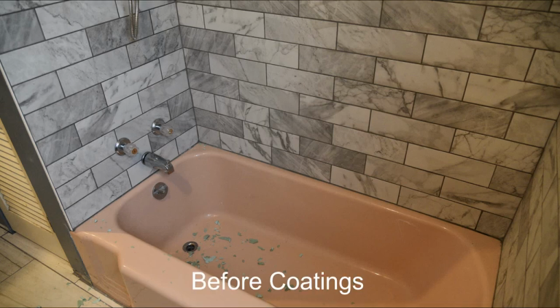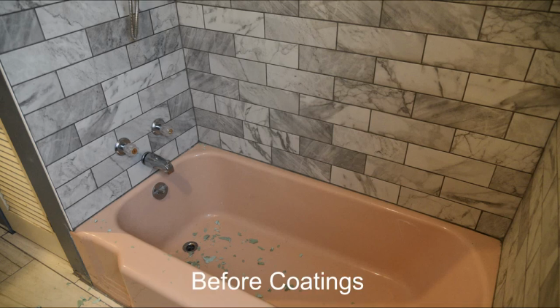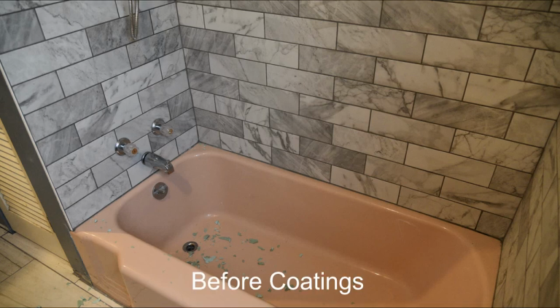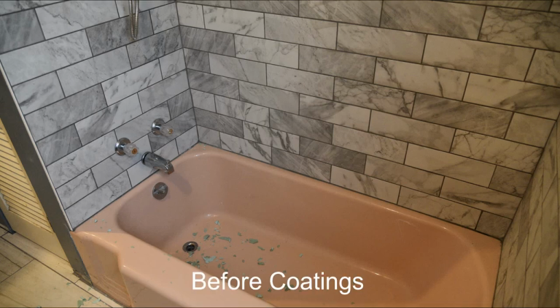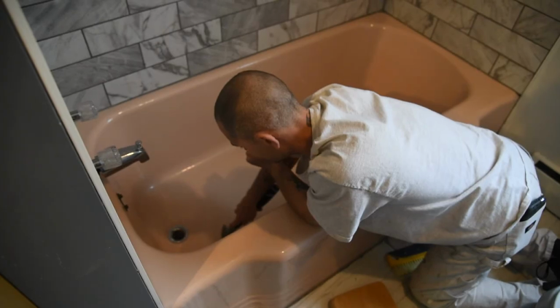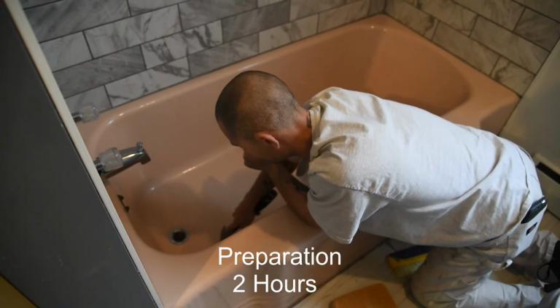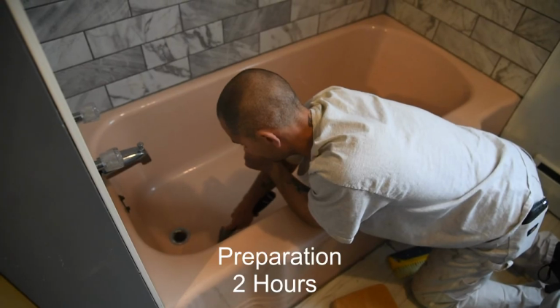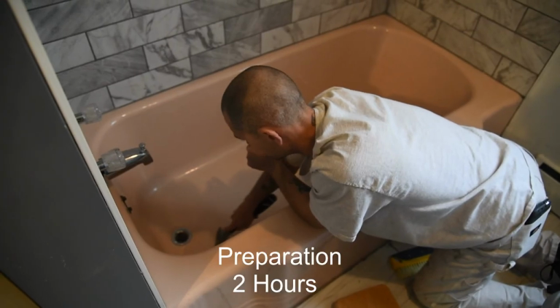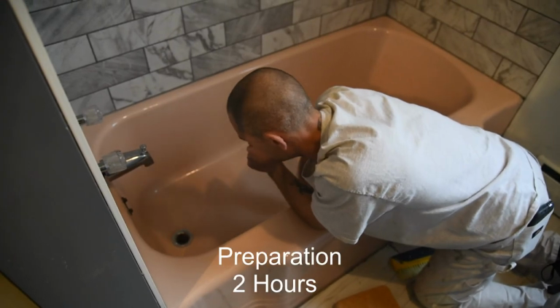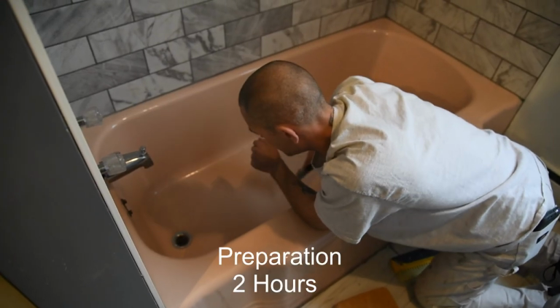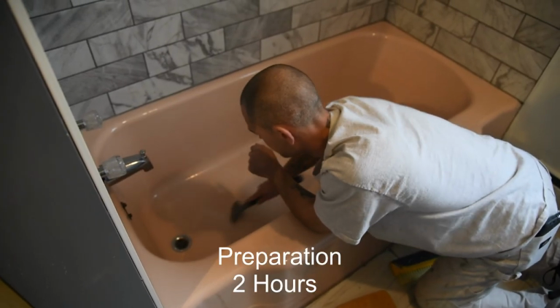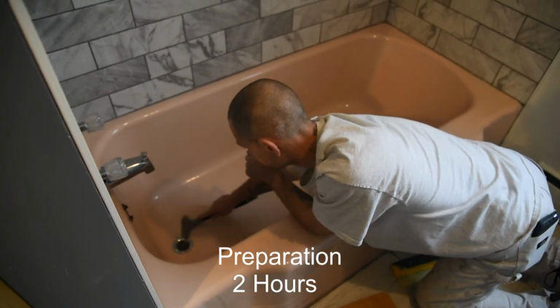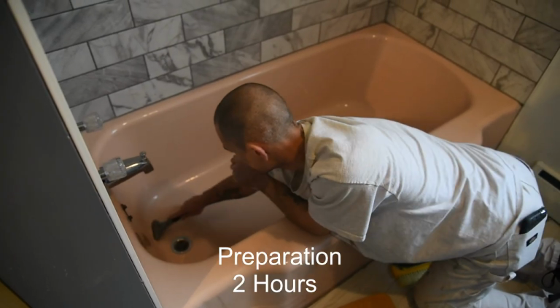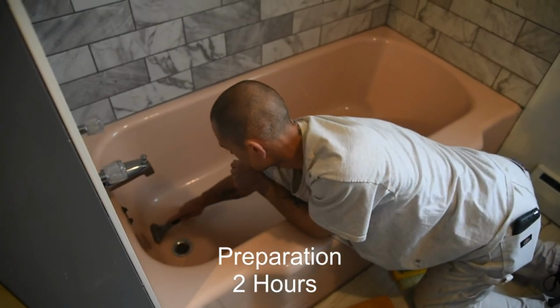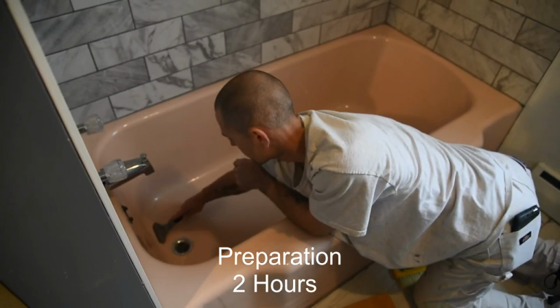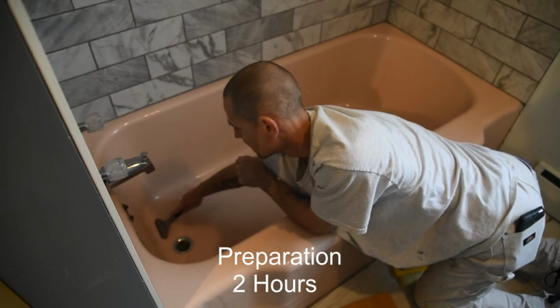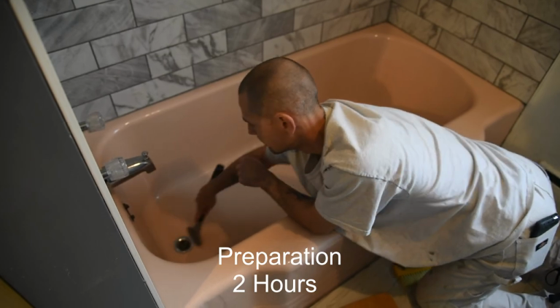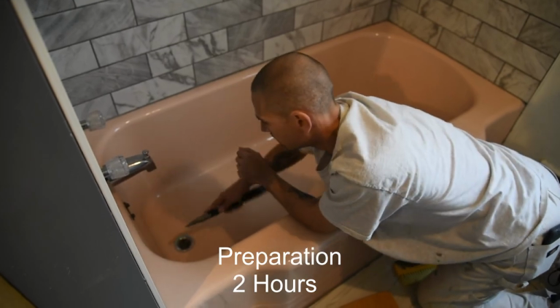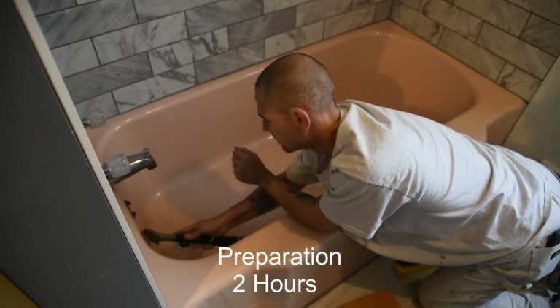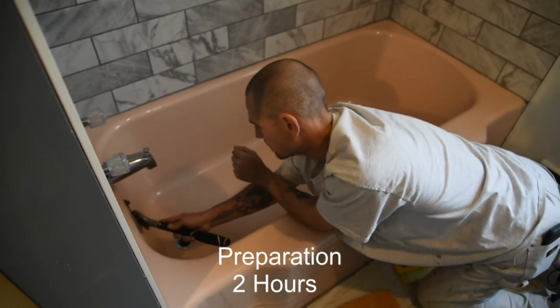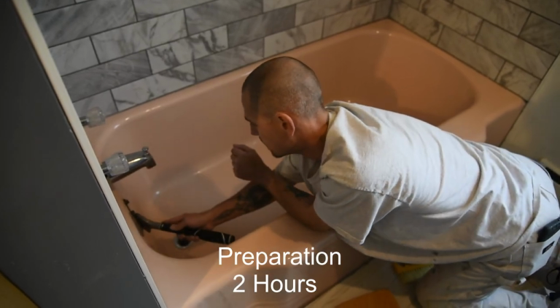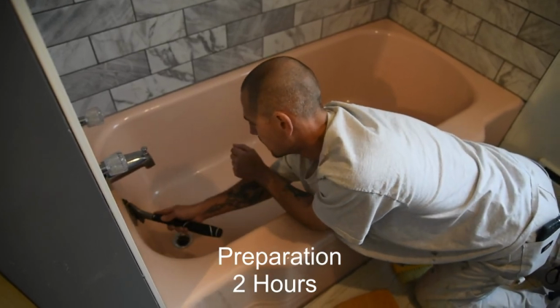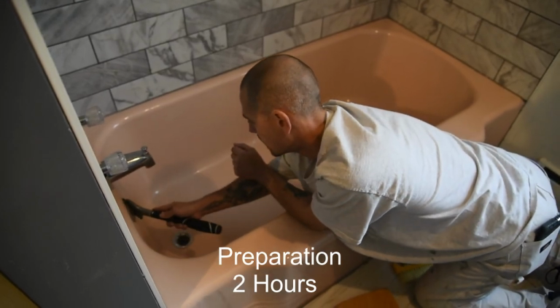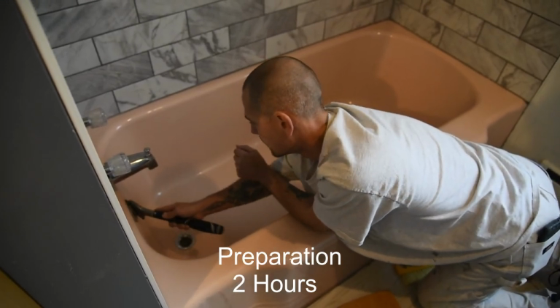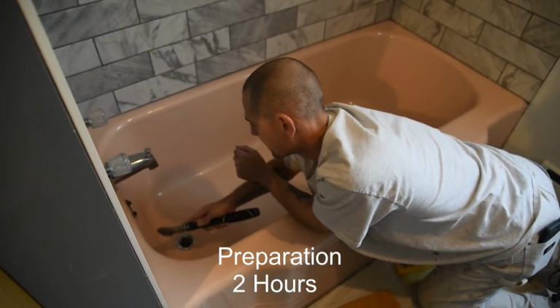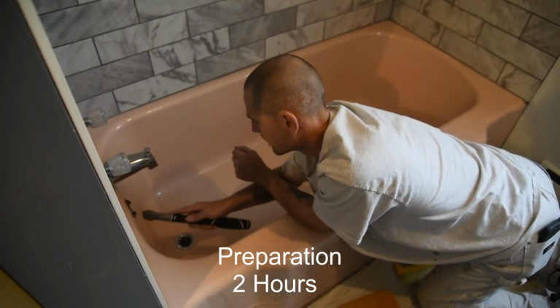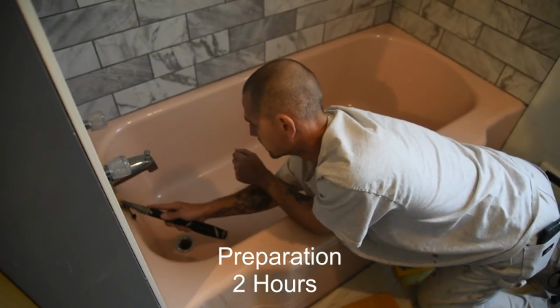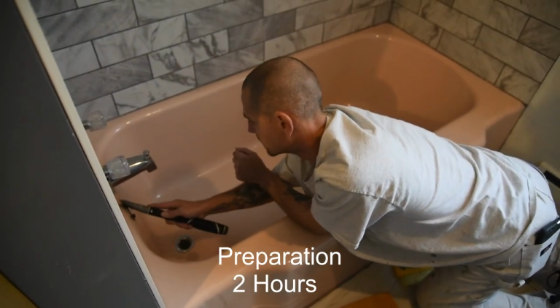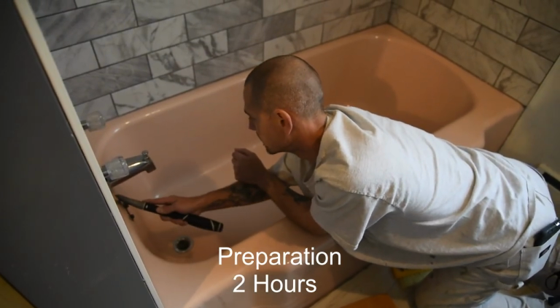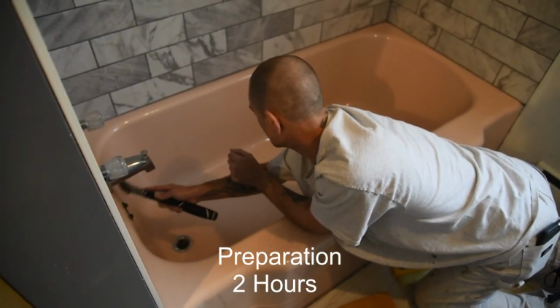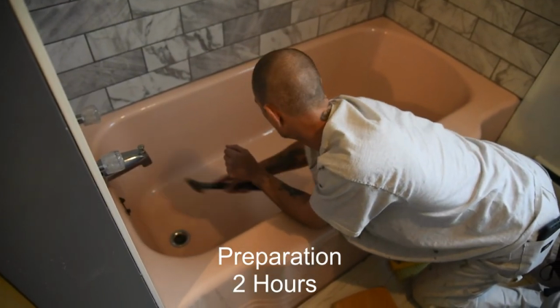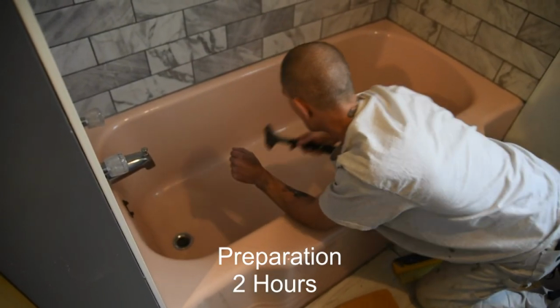To achieve optimal resurfacing results, the surface must be properly prepared. This process takes roughly 2 hours.